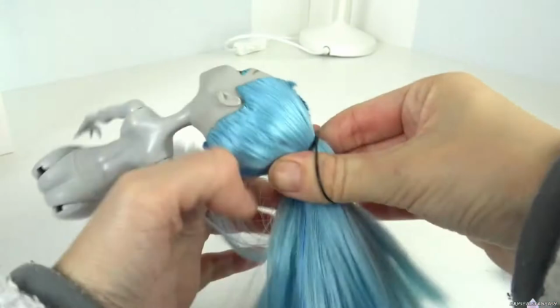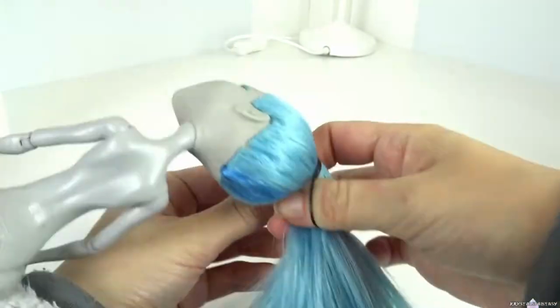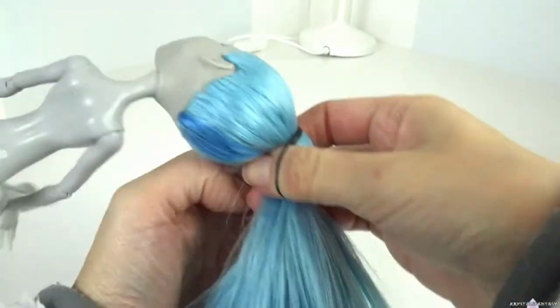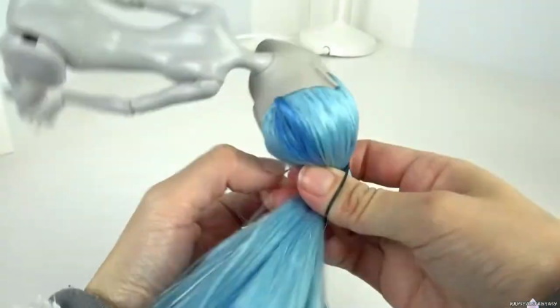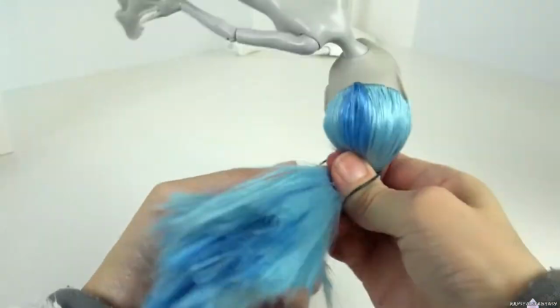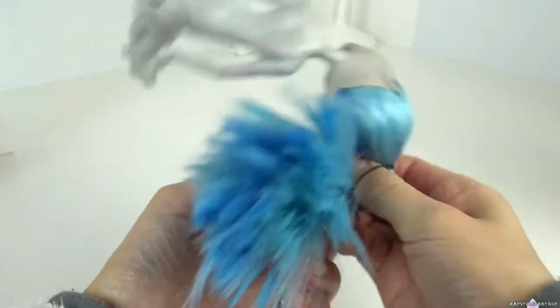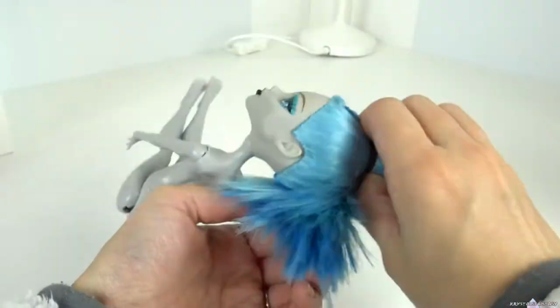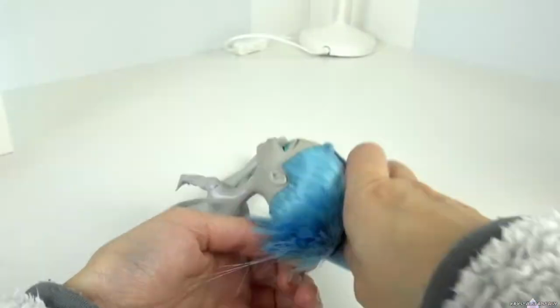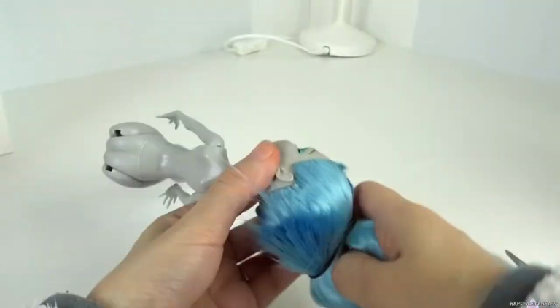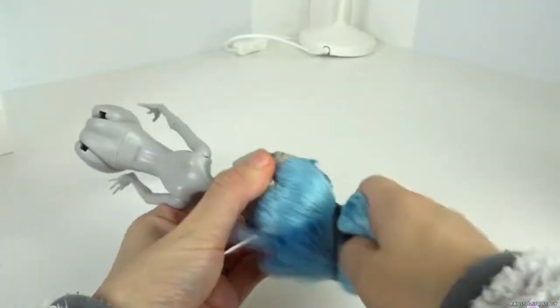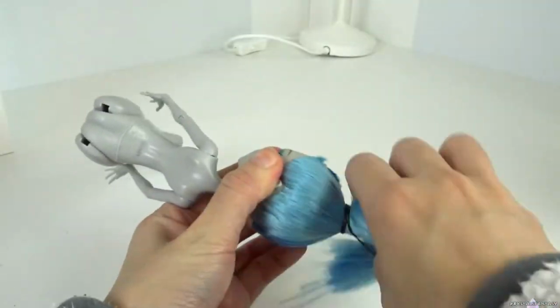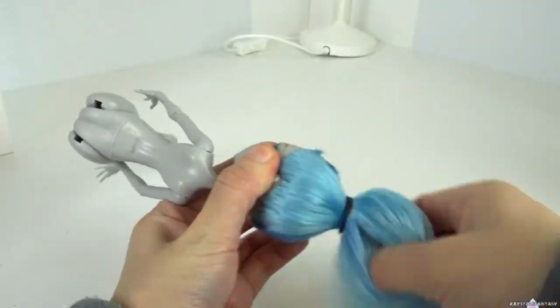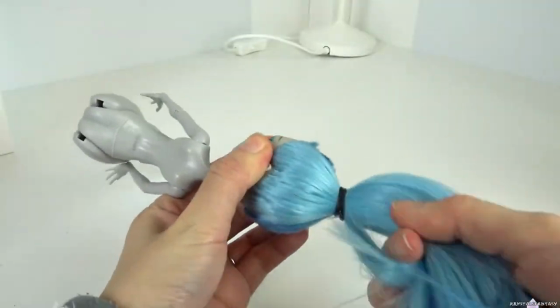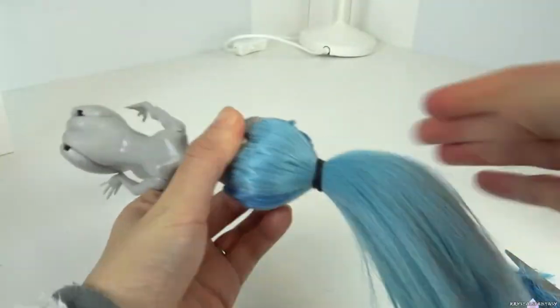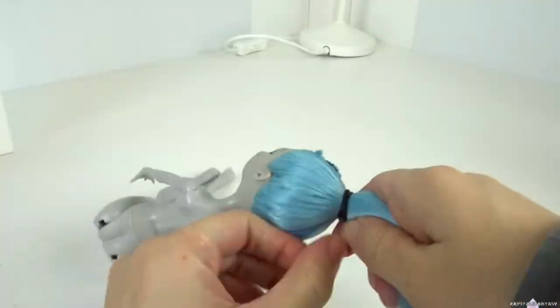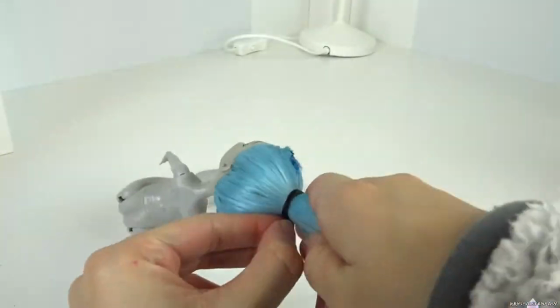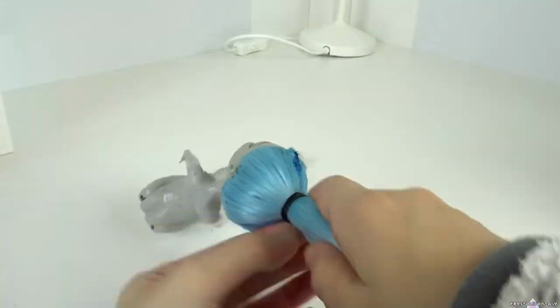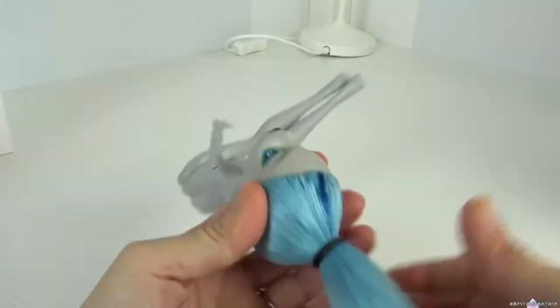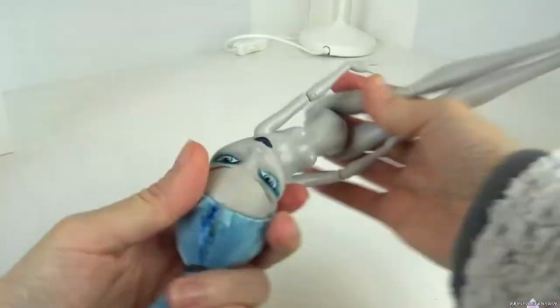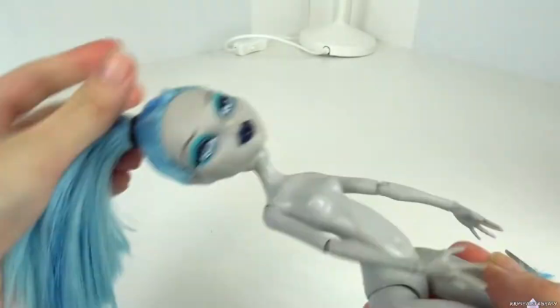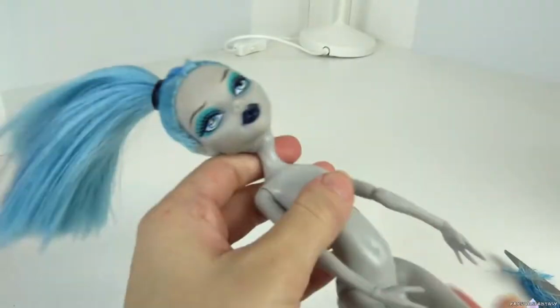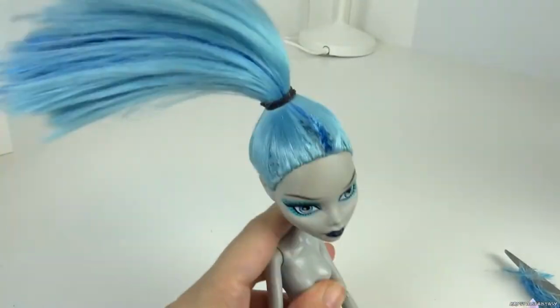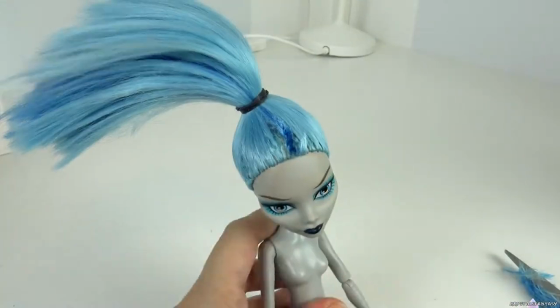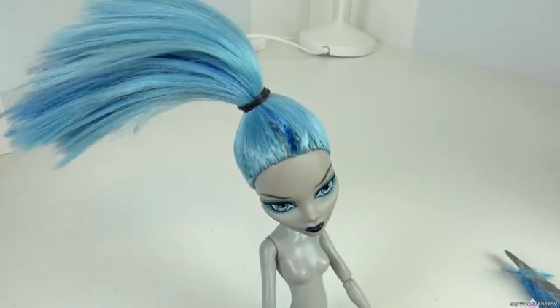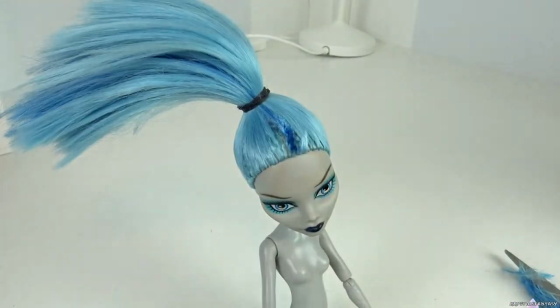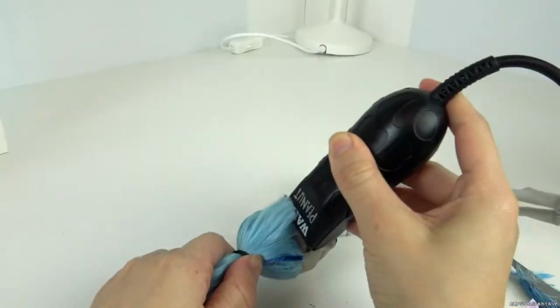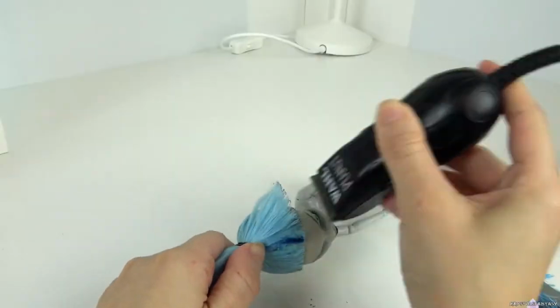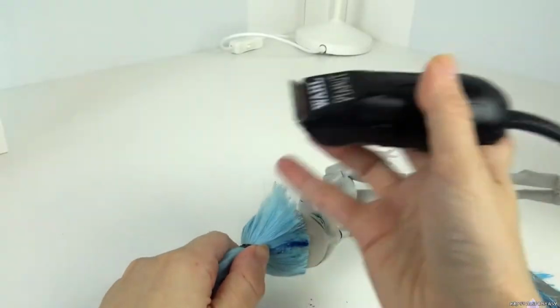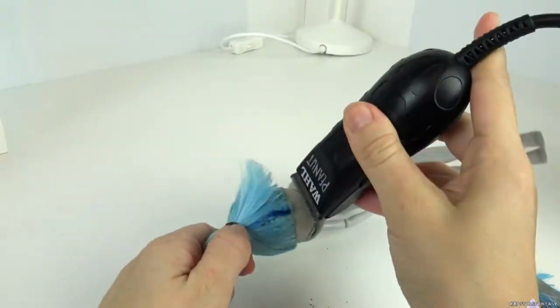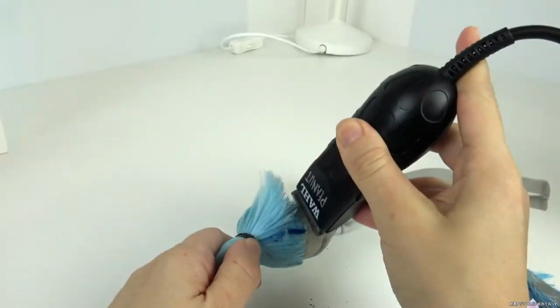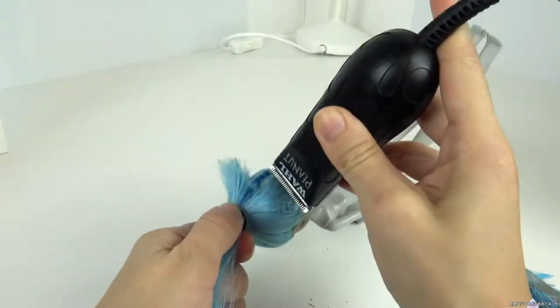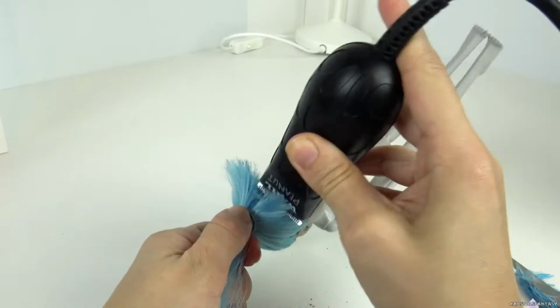I tie her hair in a ponytail and use an old electric shaver to get as close to the root as possible.